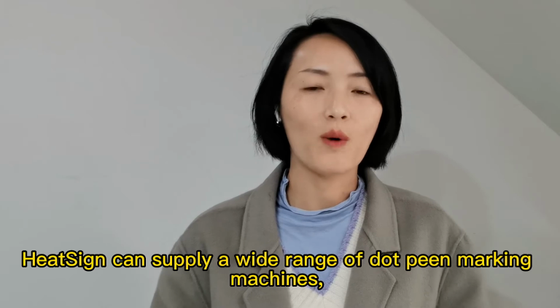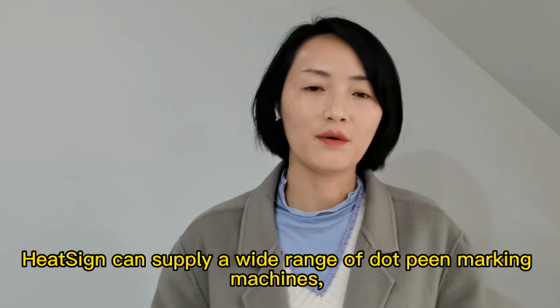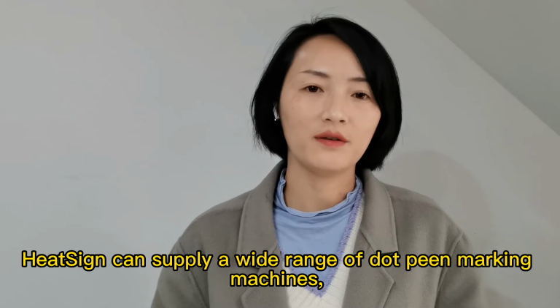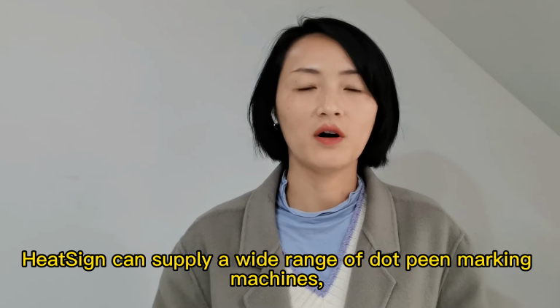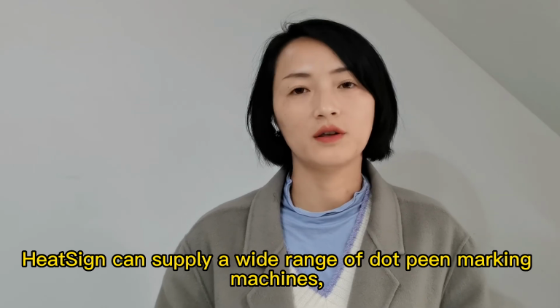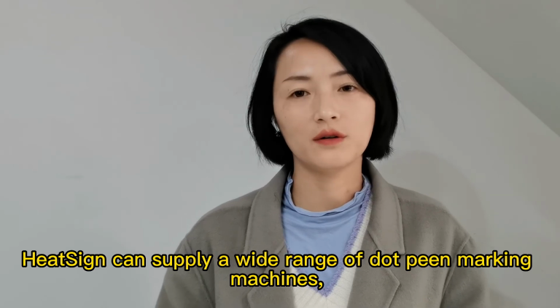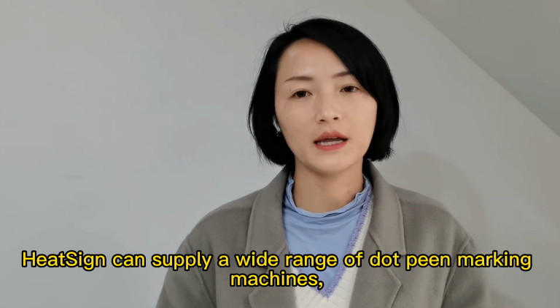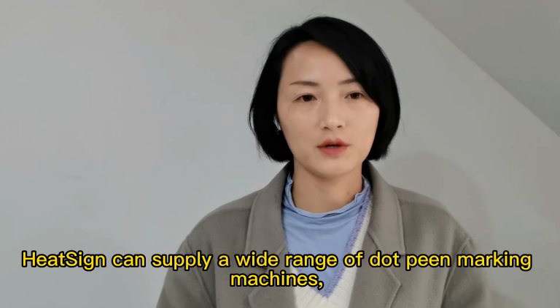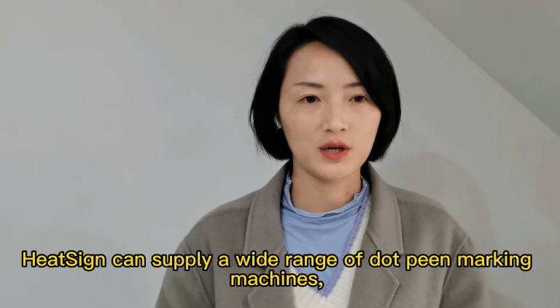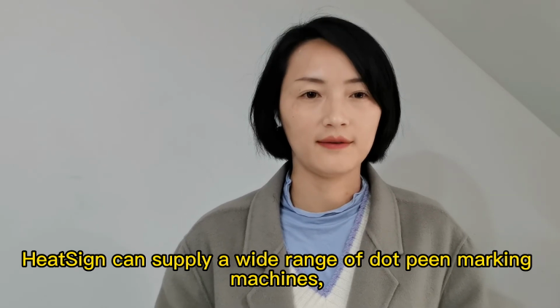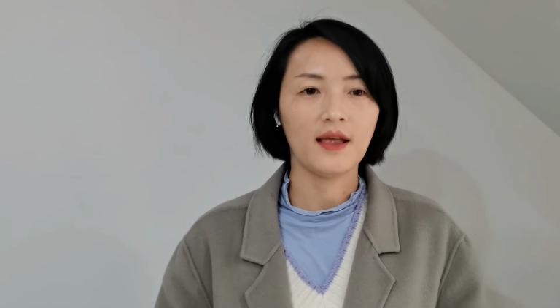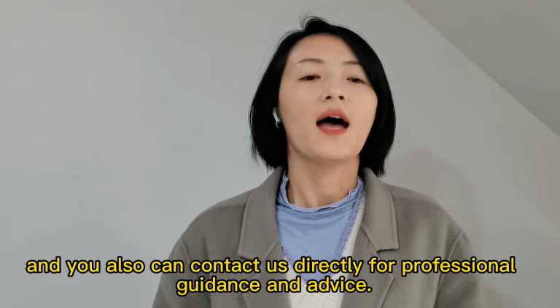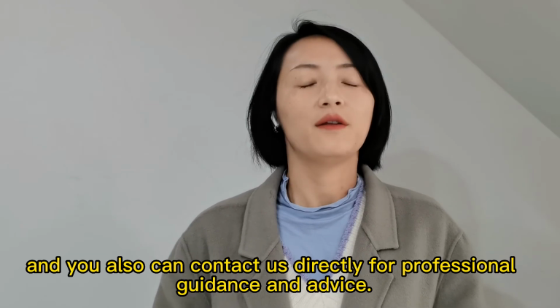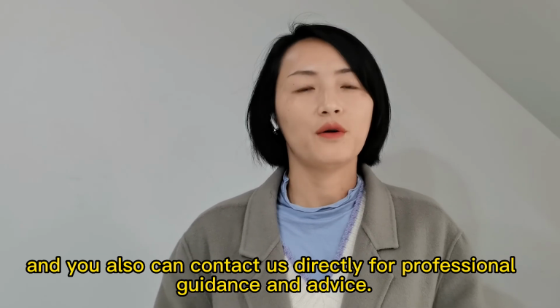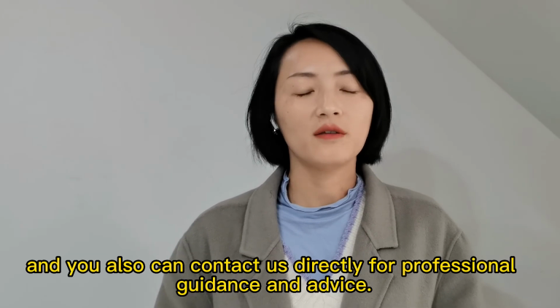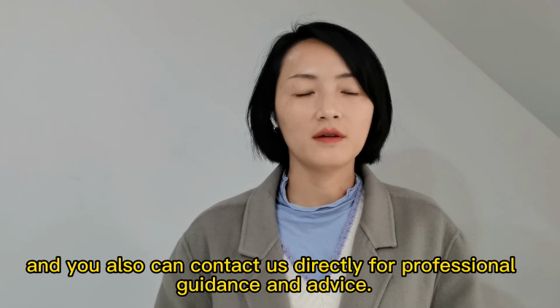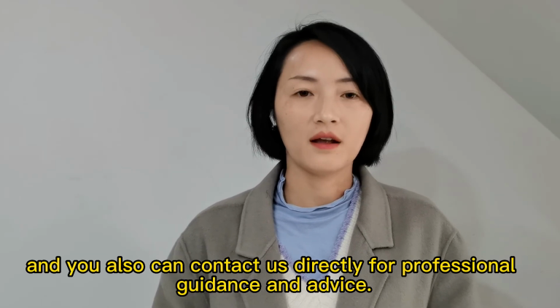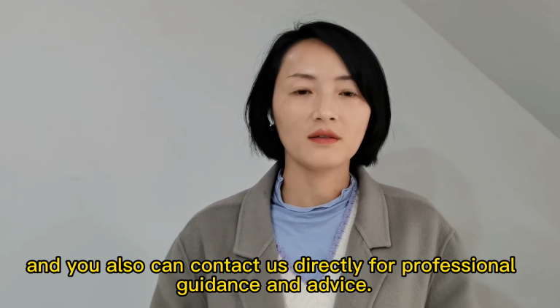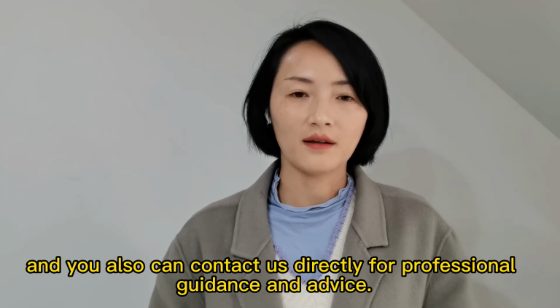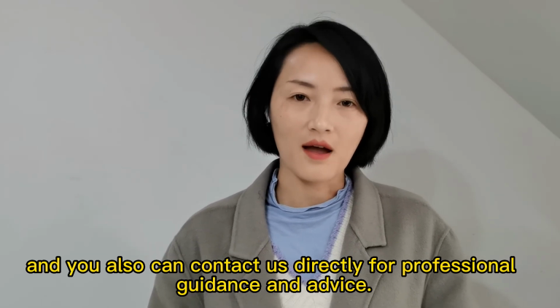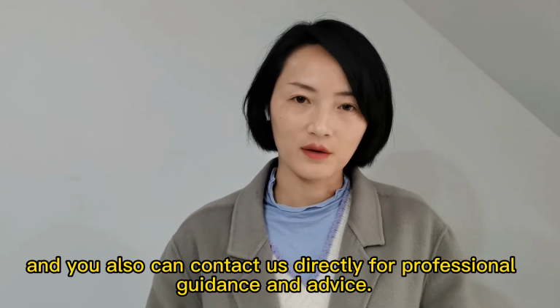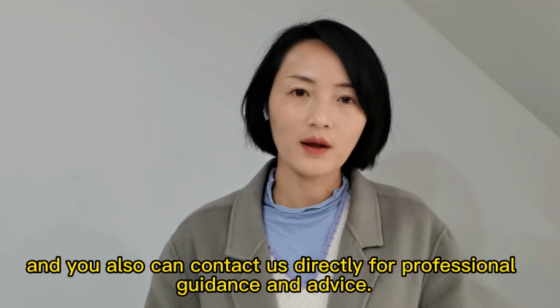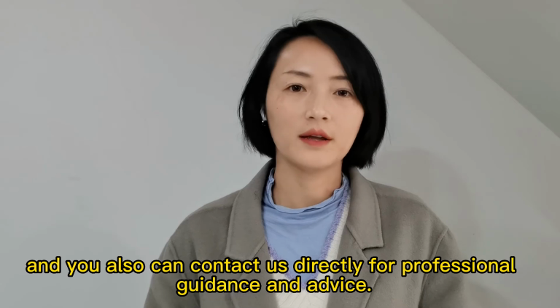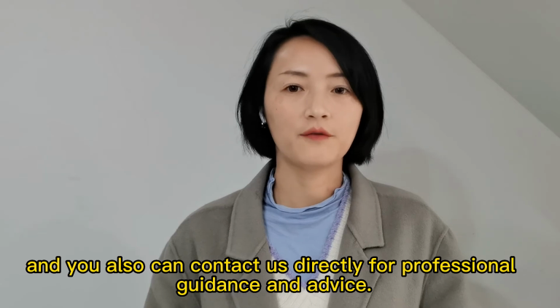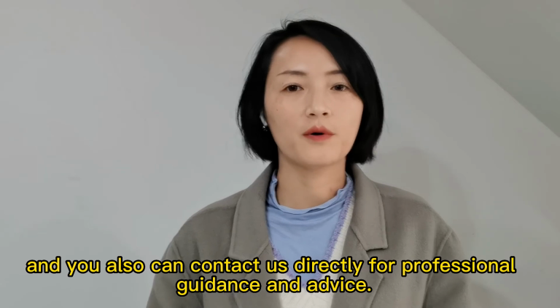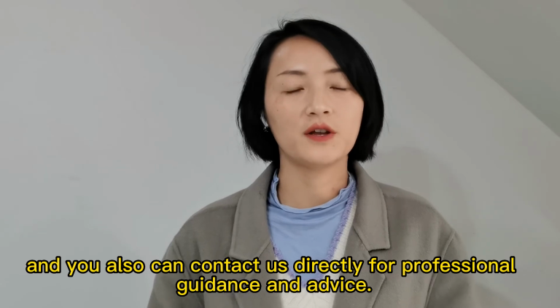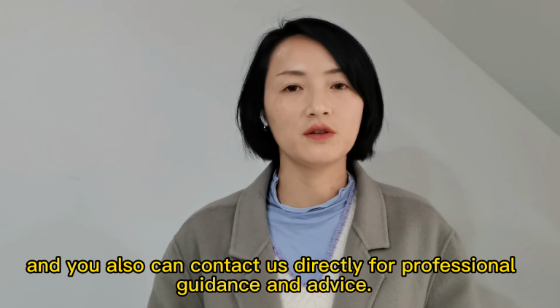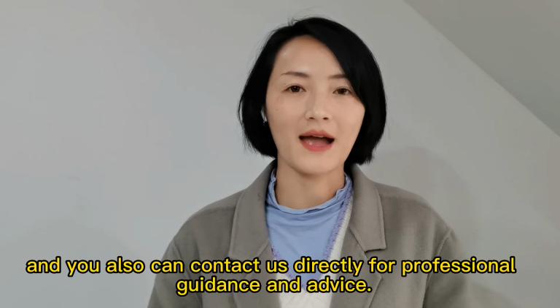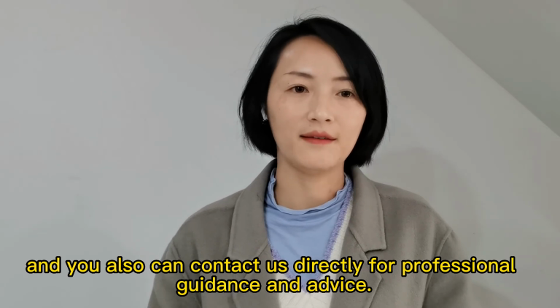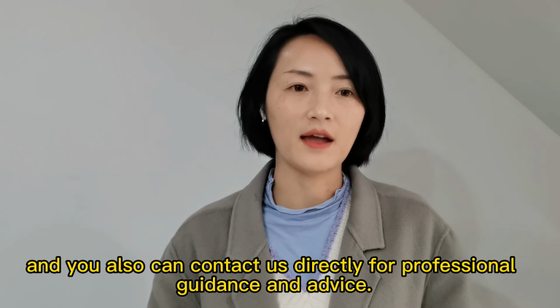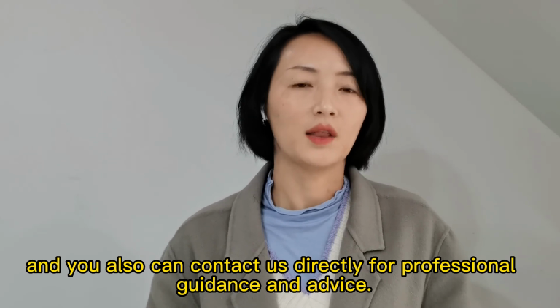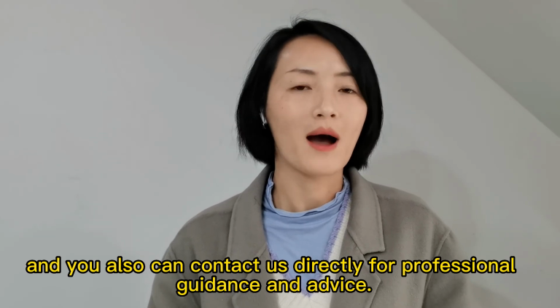HiSide can supply a wide range of dot marking machines. You can also contact us directly for professional guidance and advice.